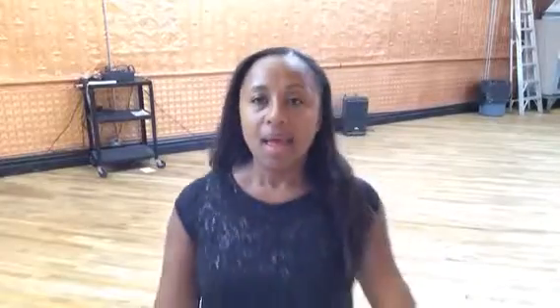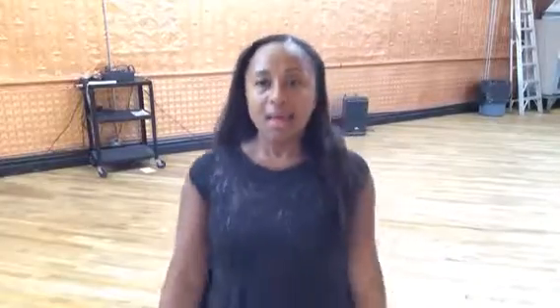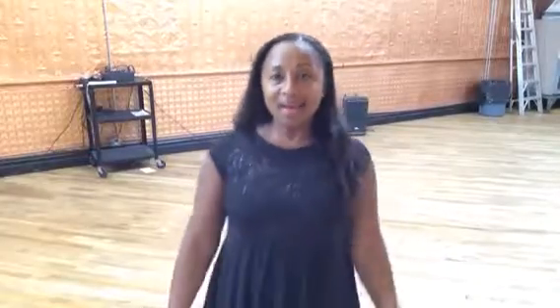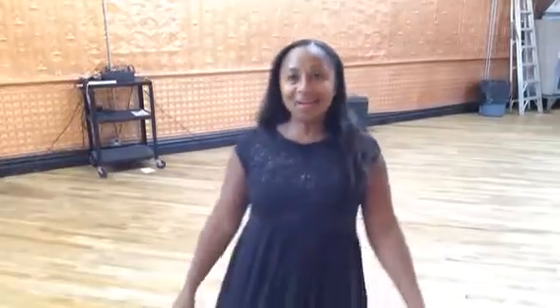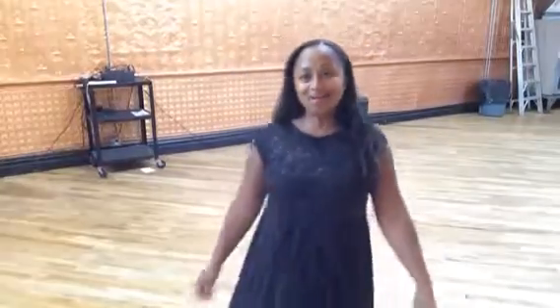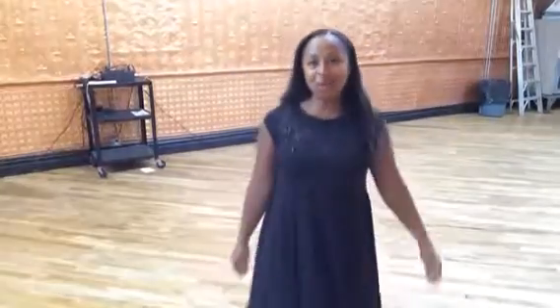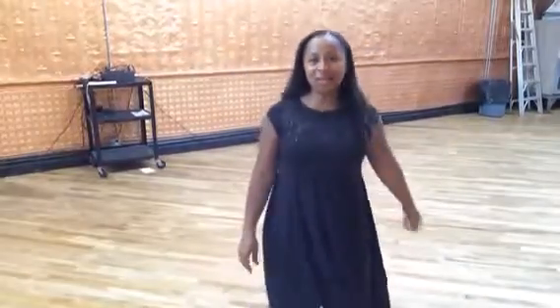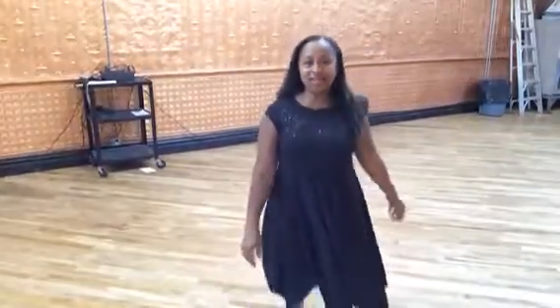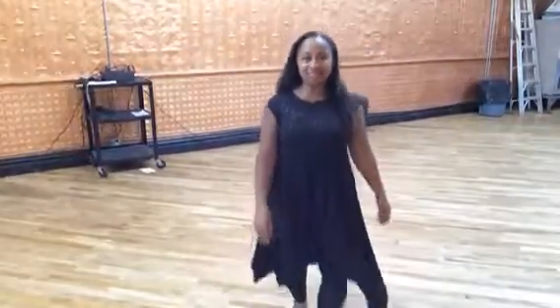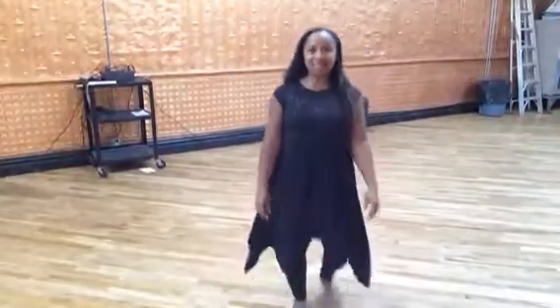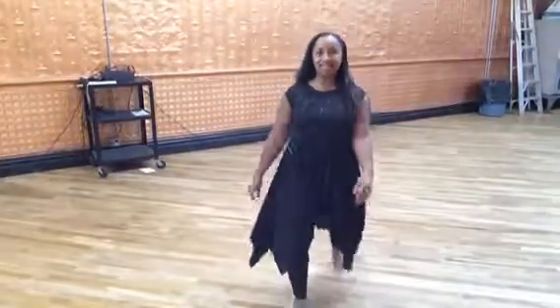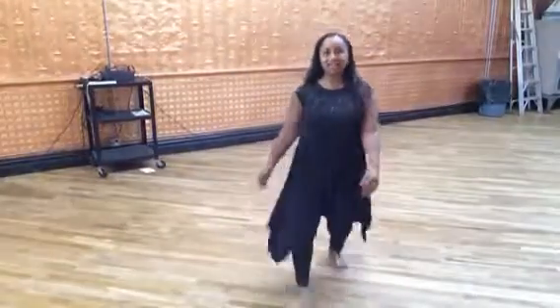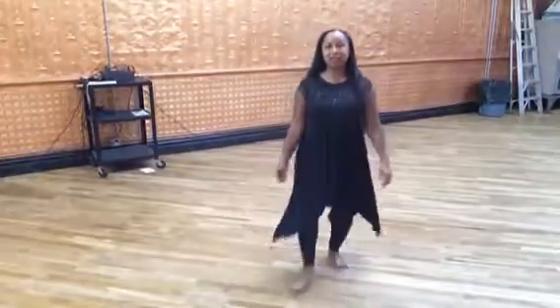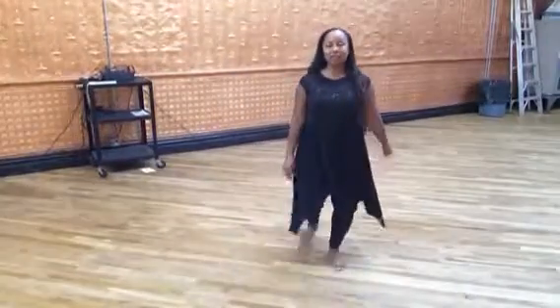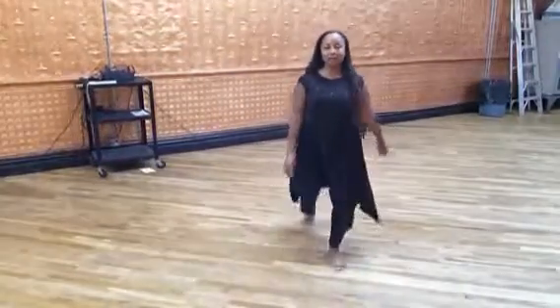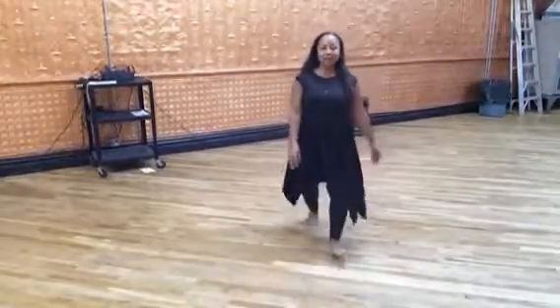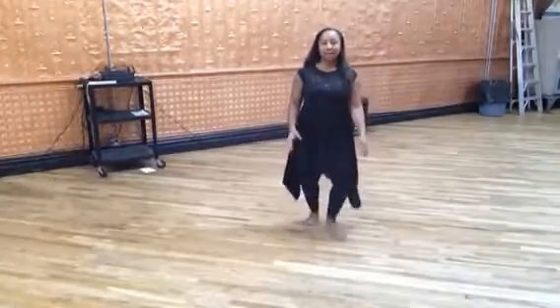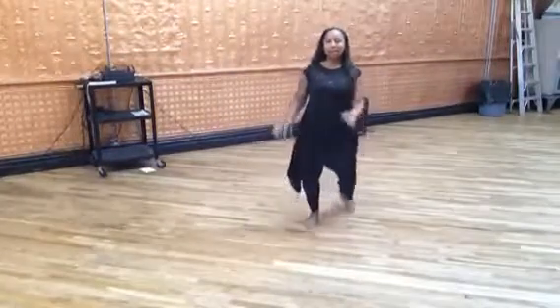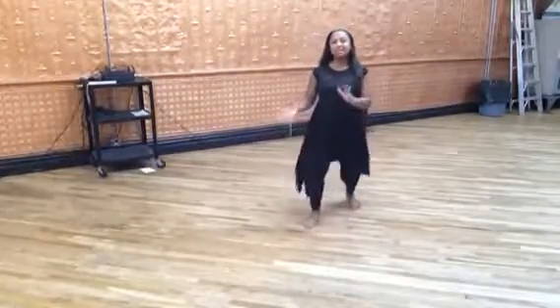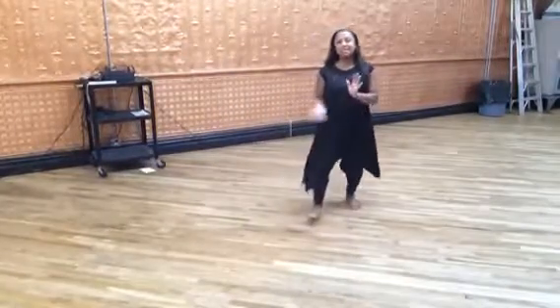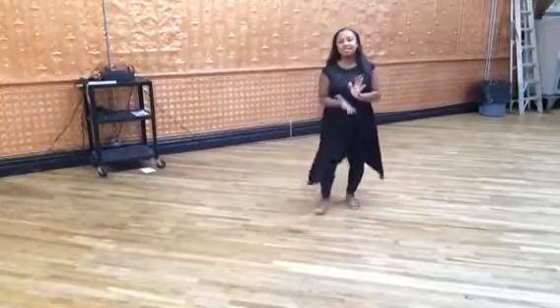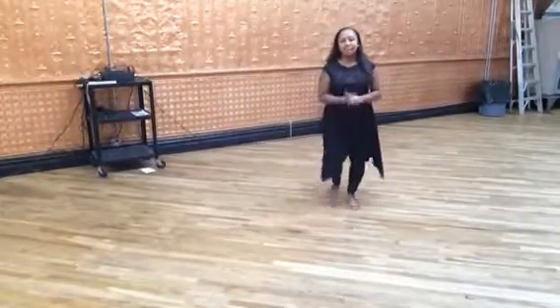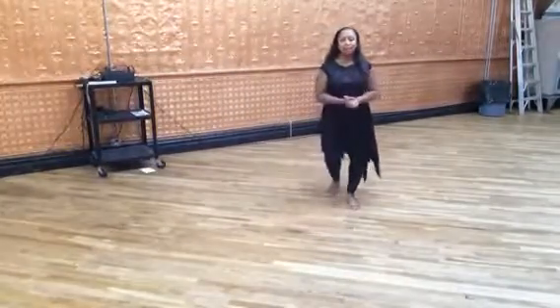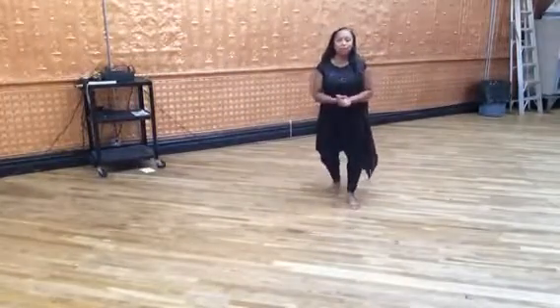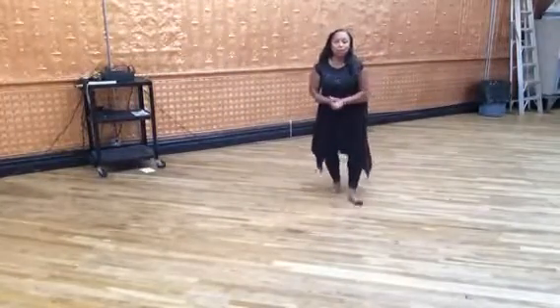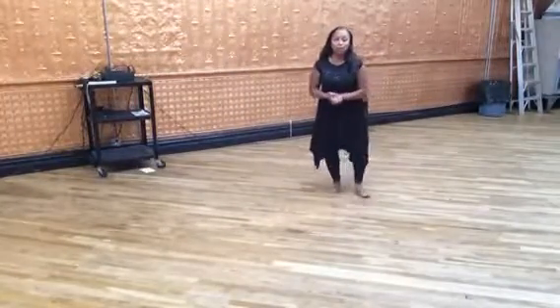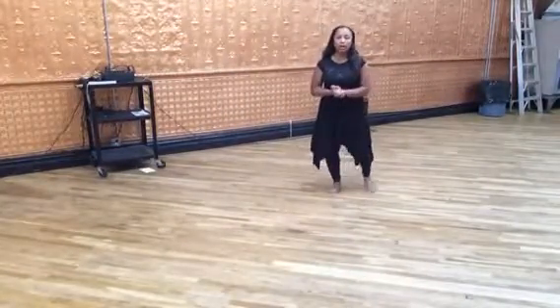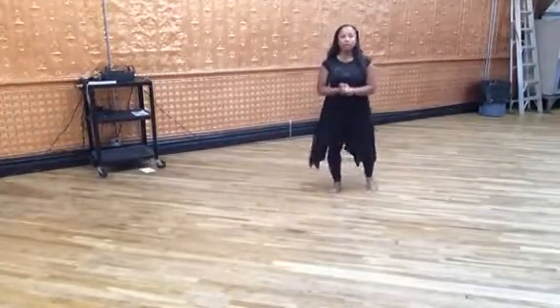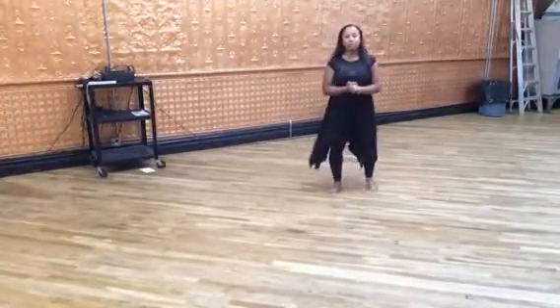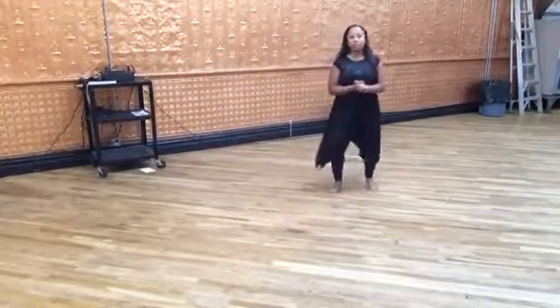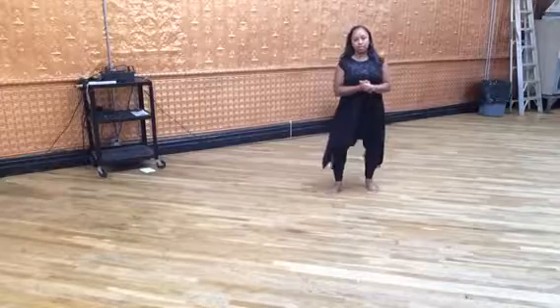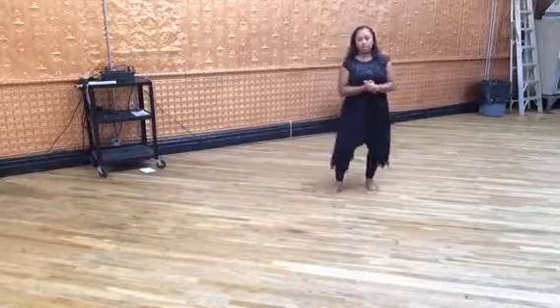Hello everyone, this is Alisa Rivera and this is my move of the month.